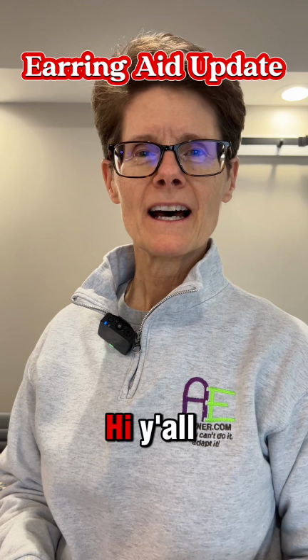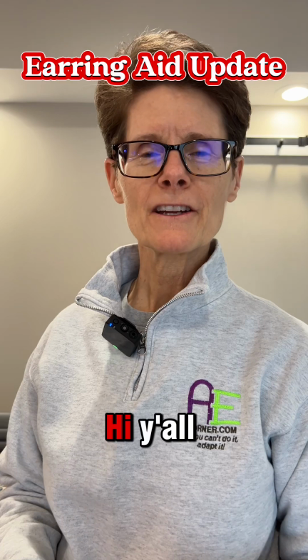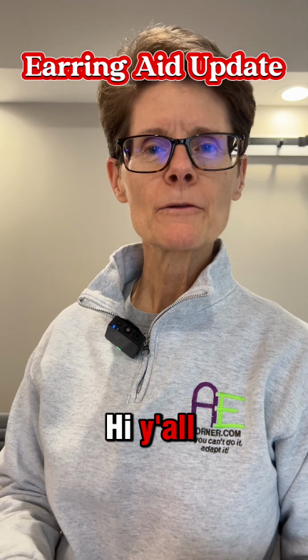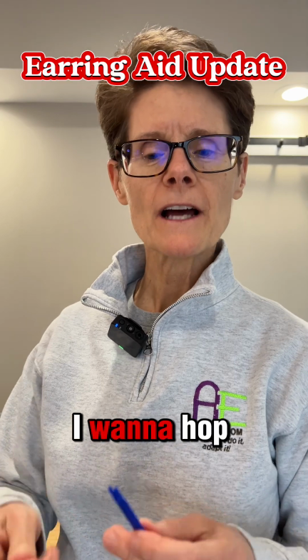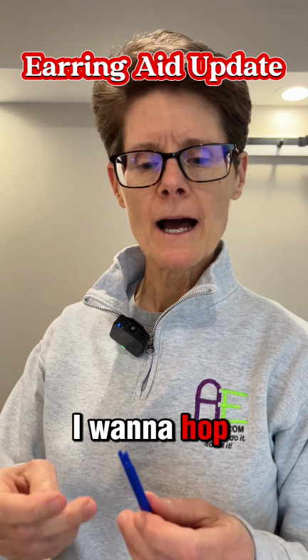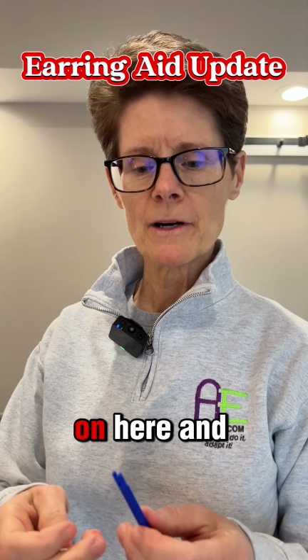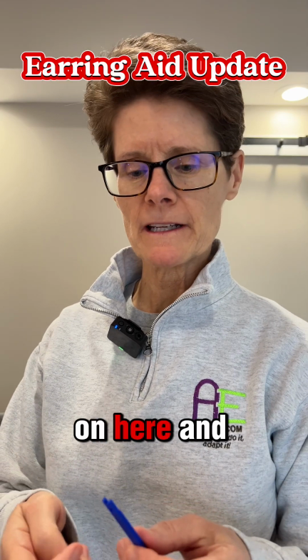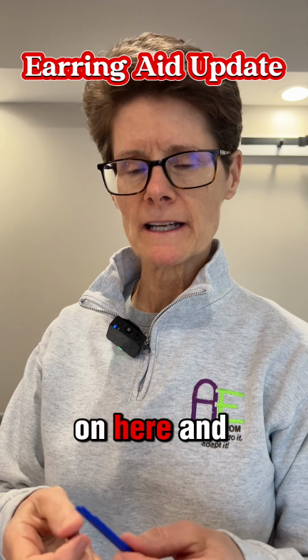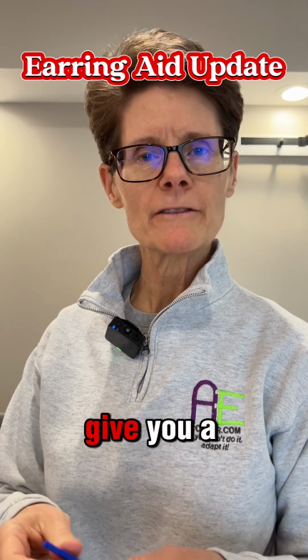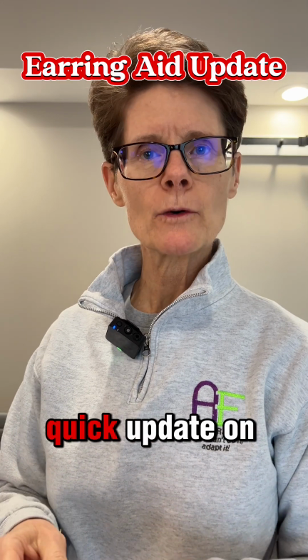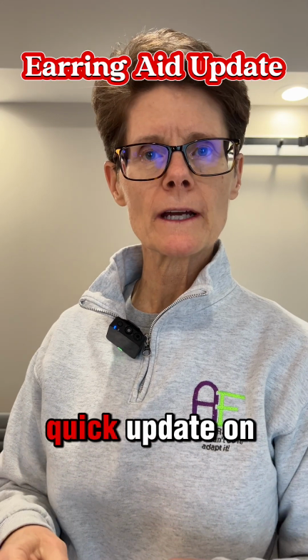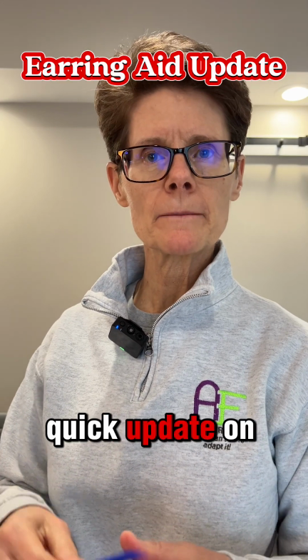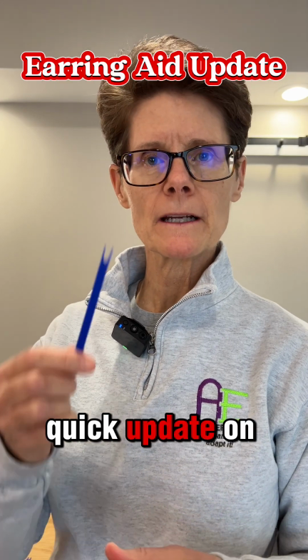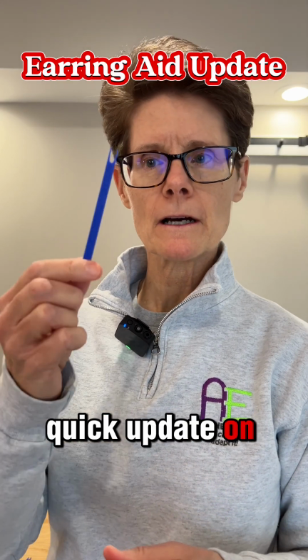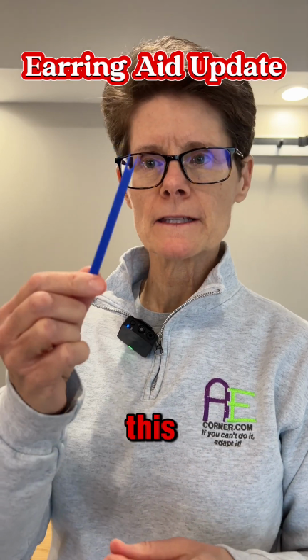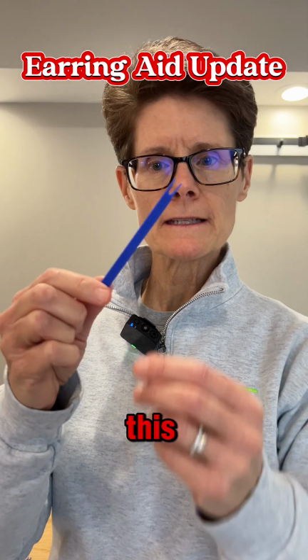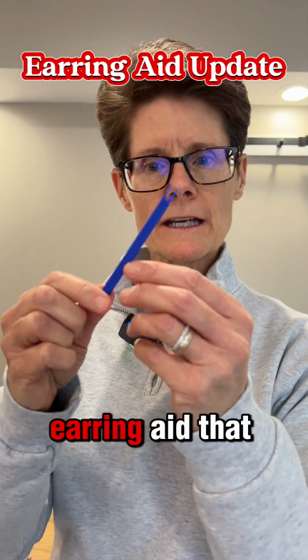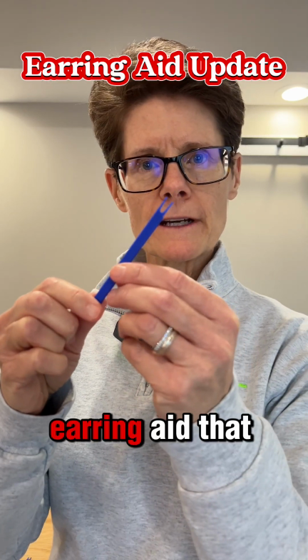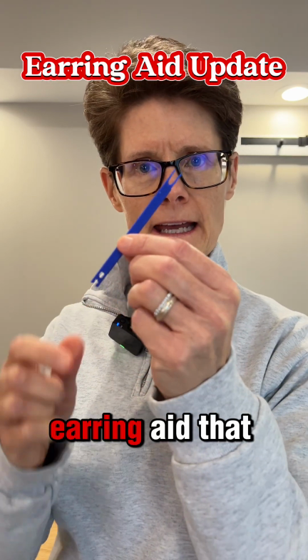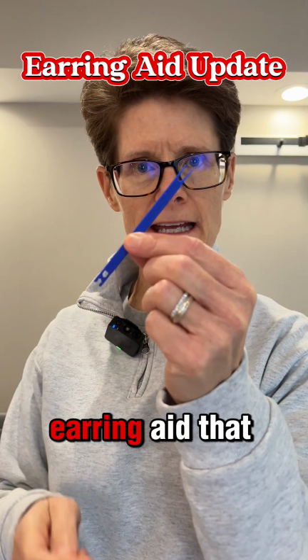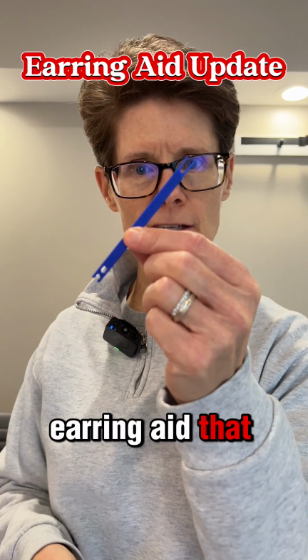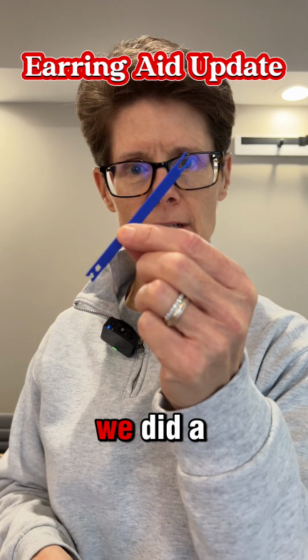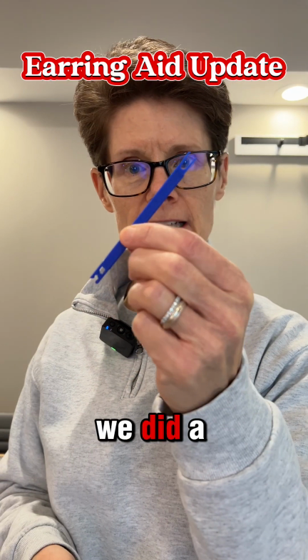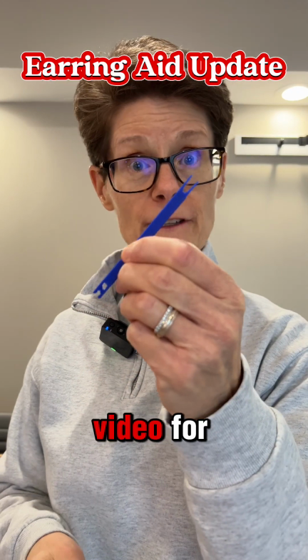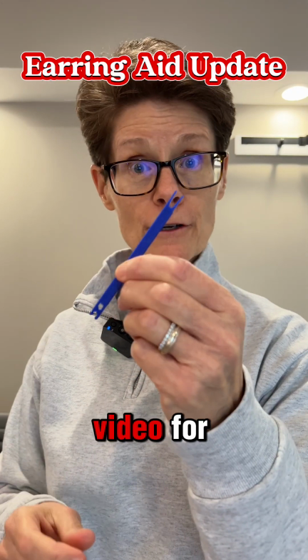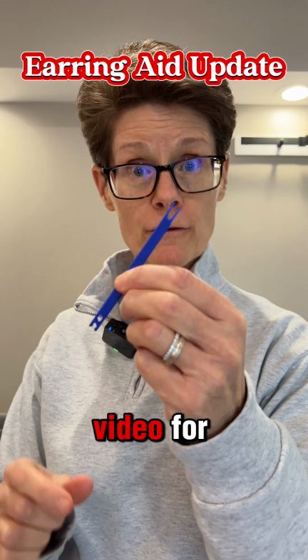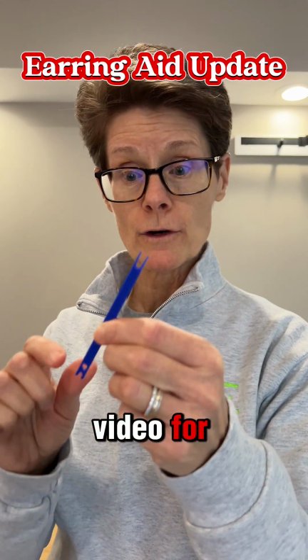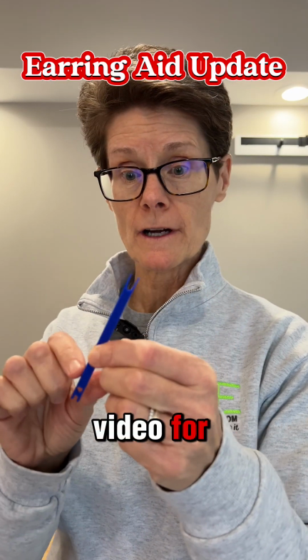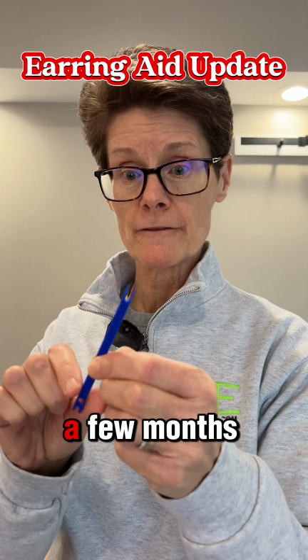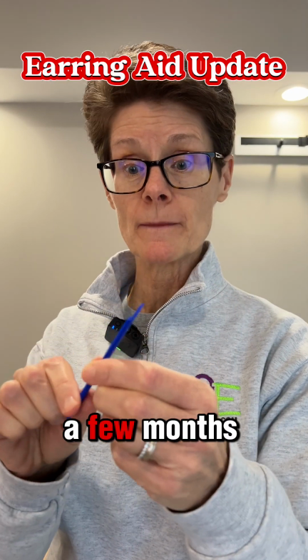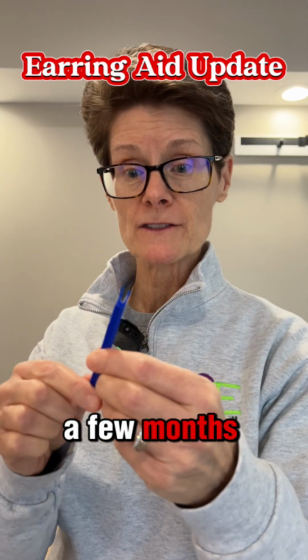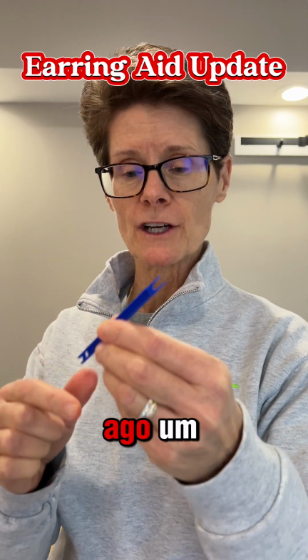Hi y'all, I want to hop on here and give you a quick update on this earring aid that we did a video for a few months ago.